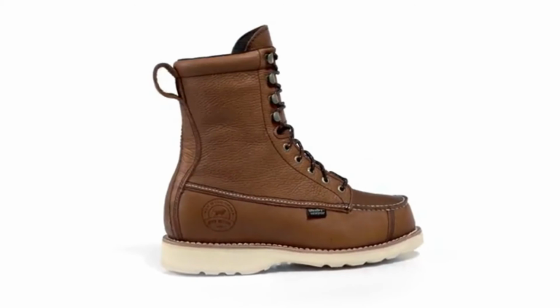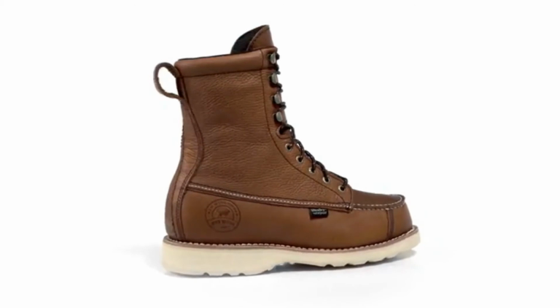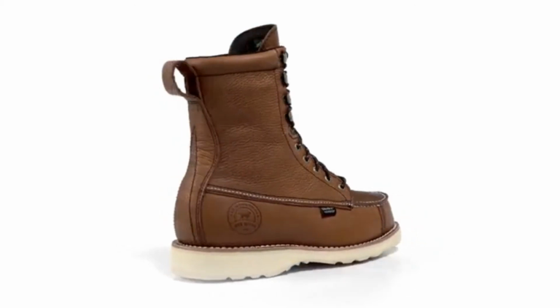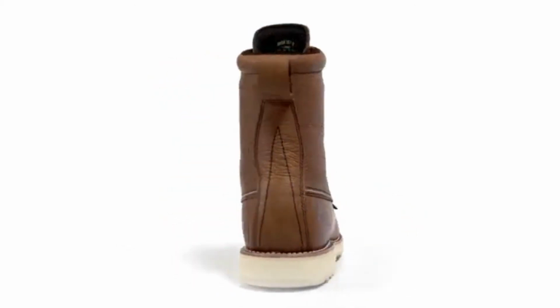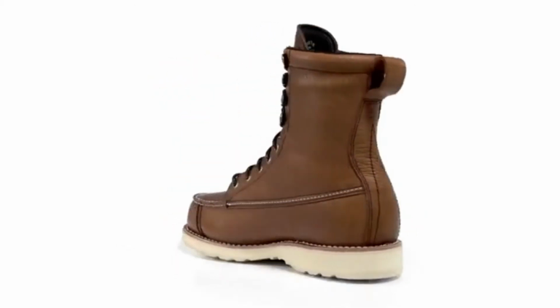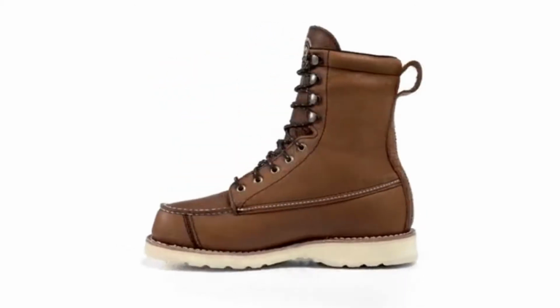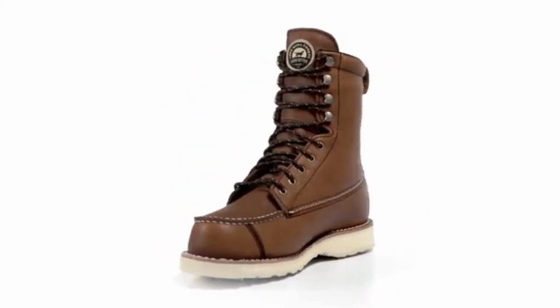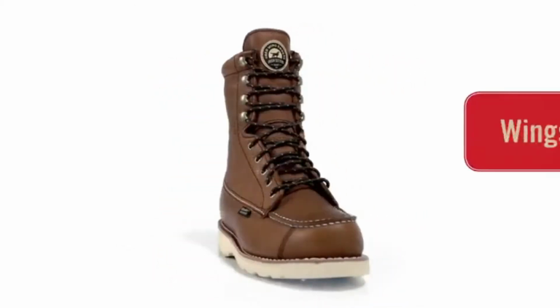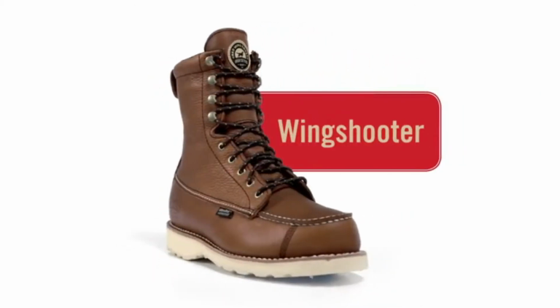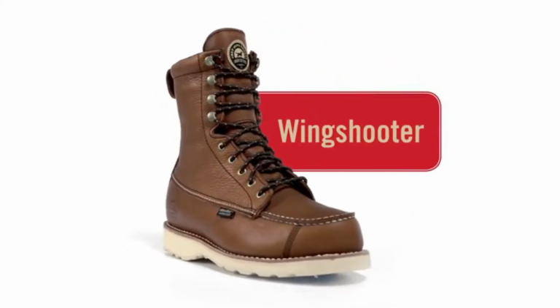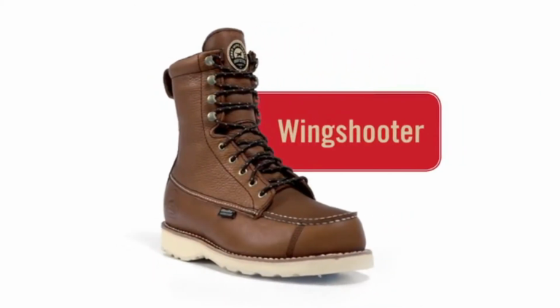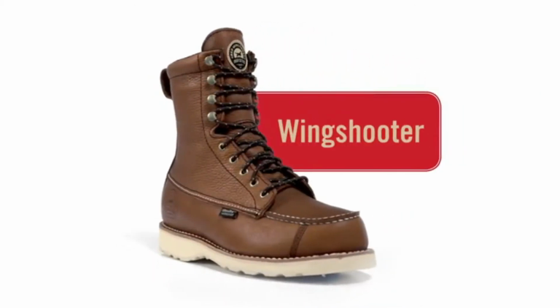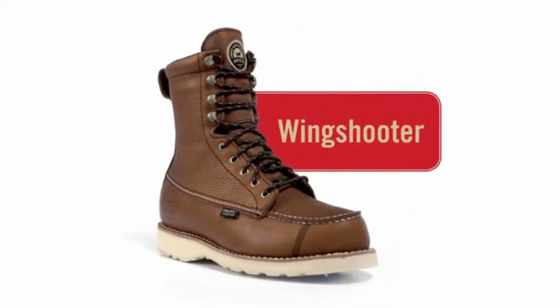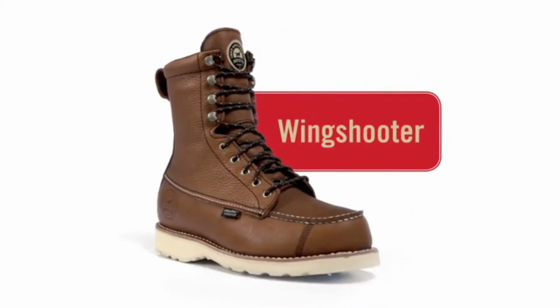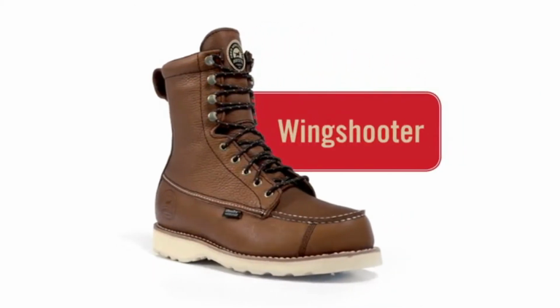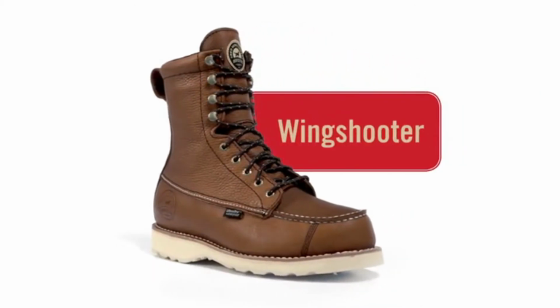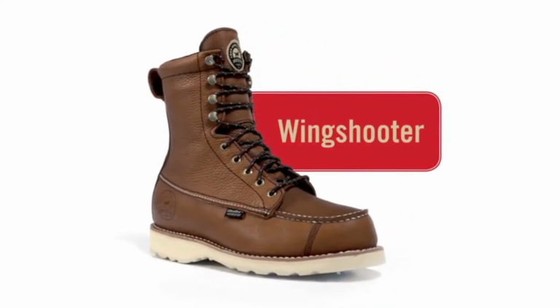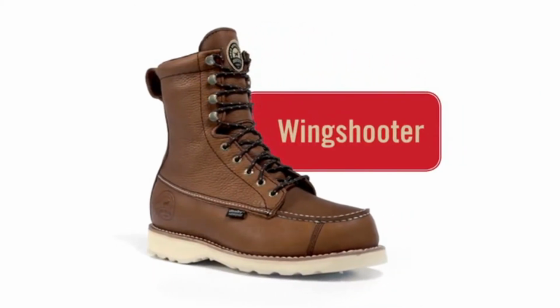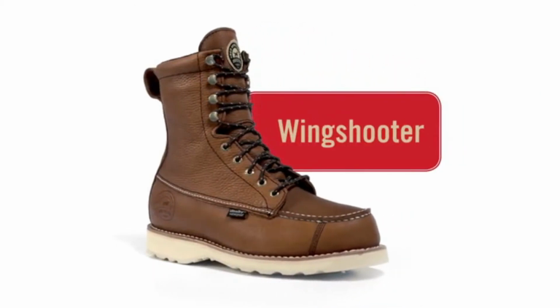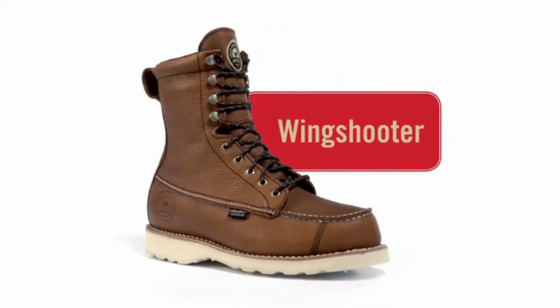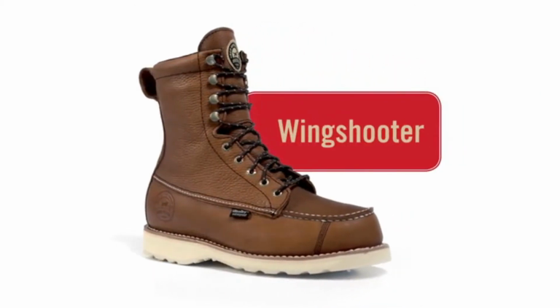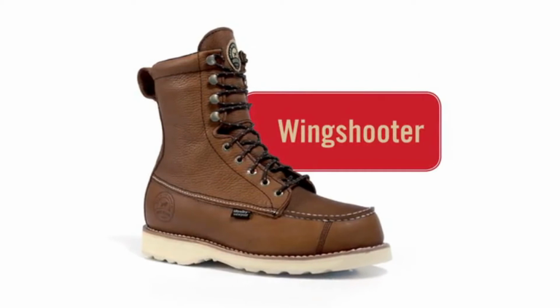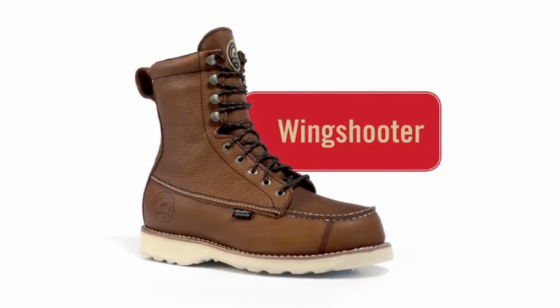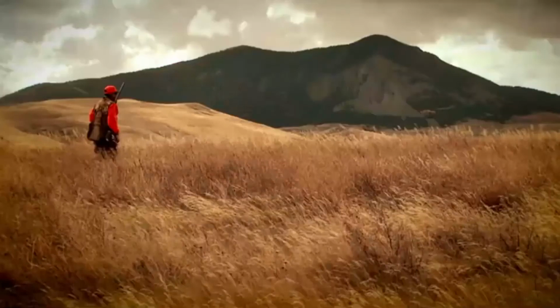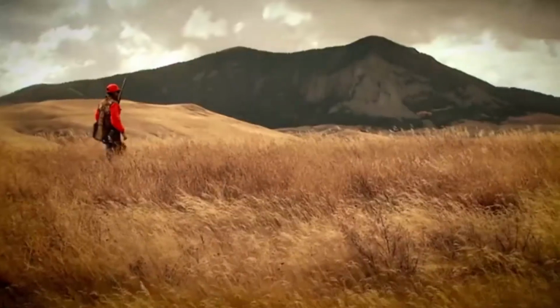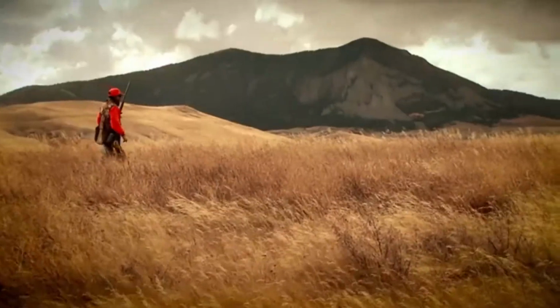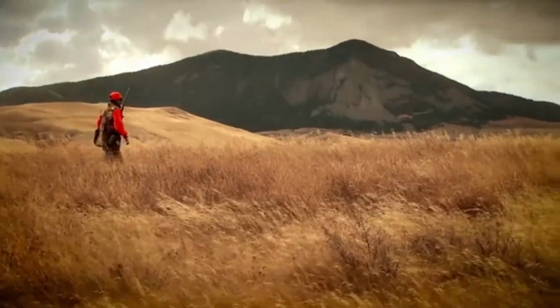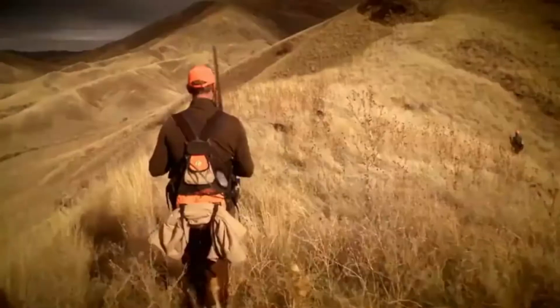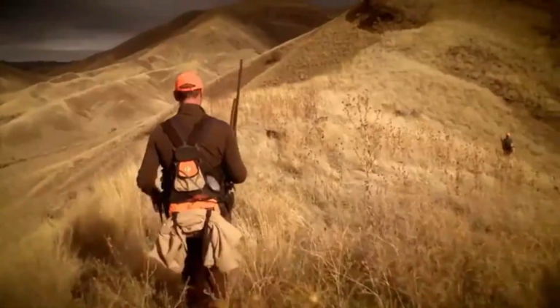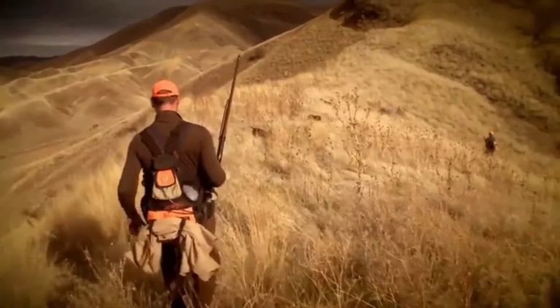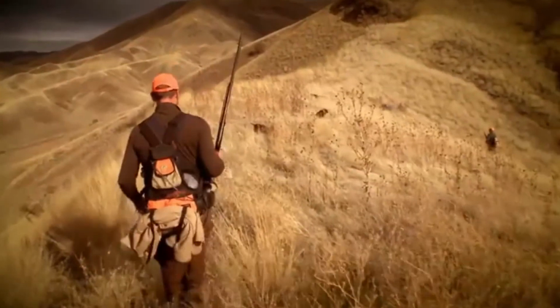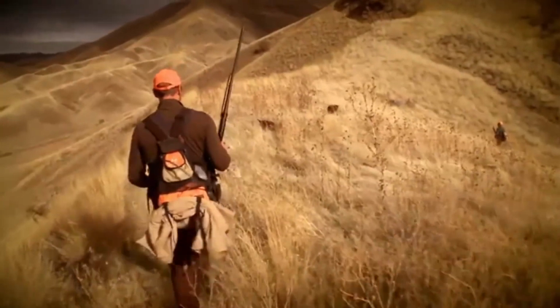Wing Shooter boots from Irish Setter — the classic upland bird boot with the proven technology built to keep you in the field longer.